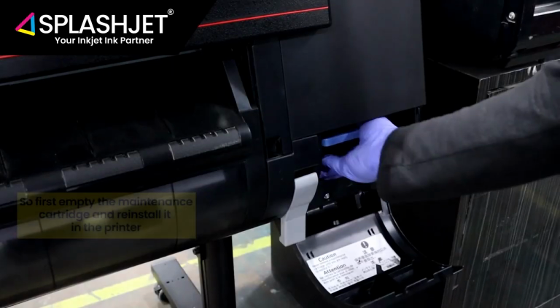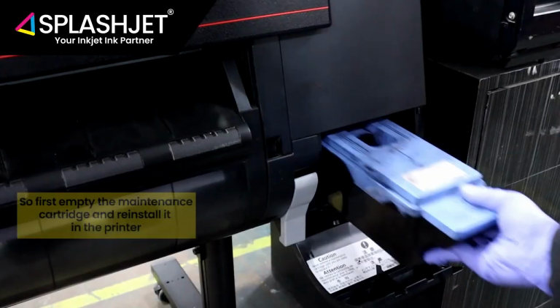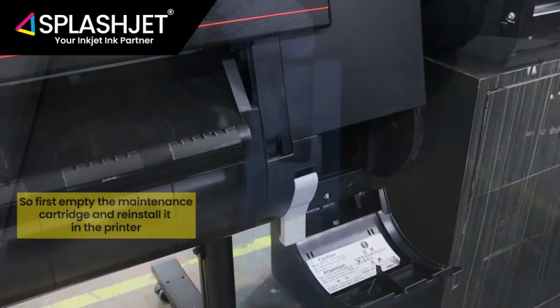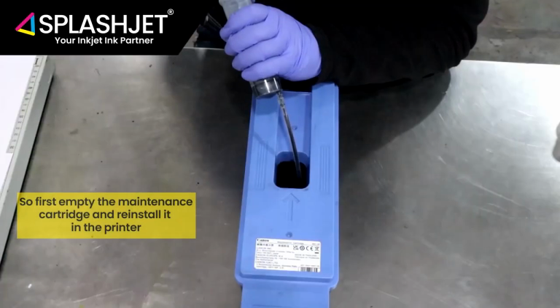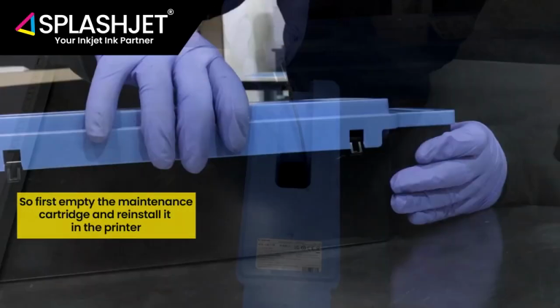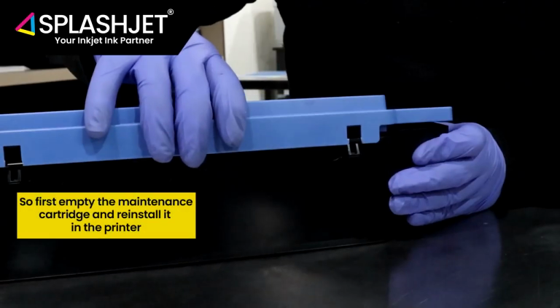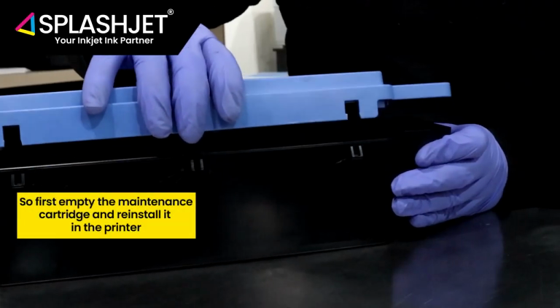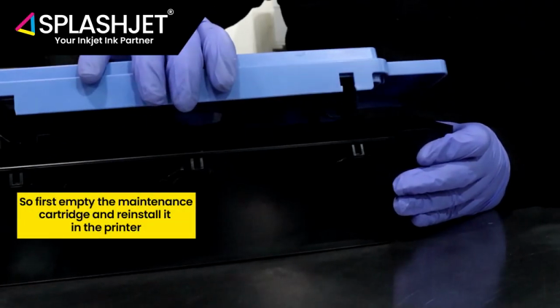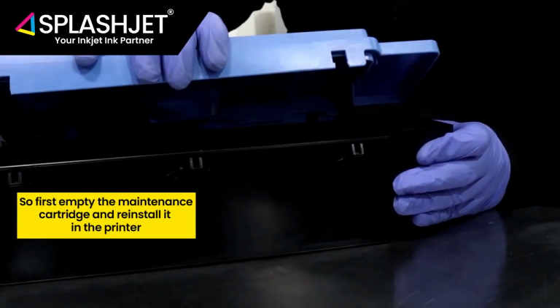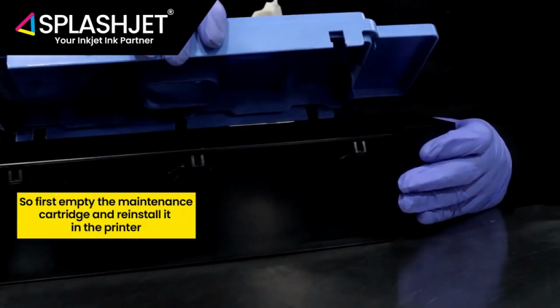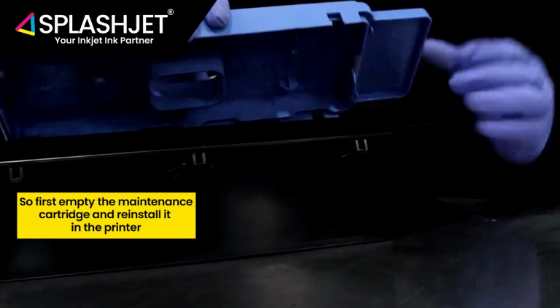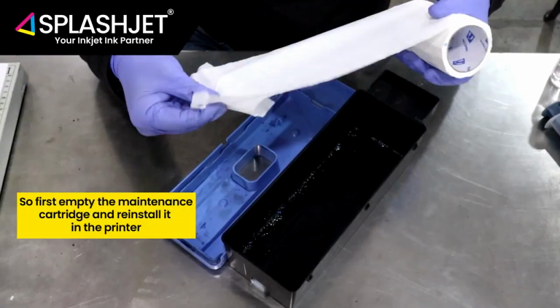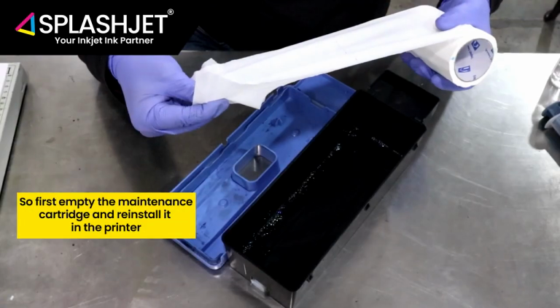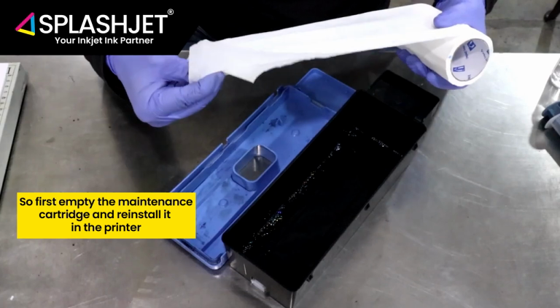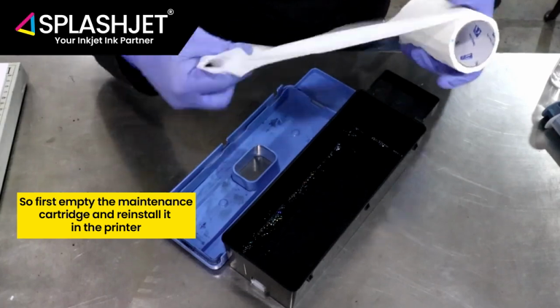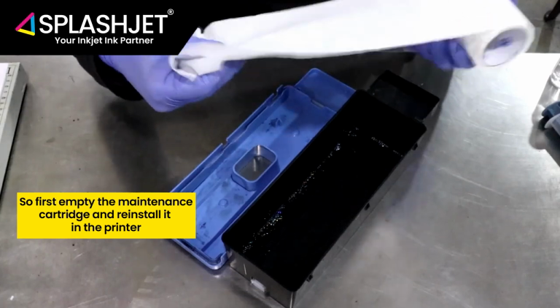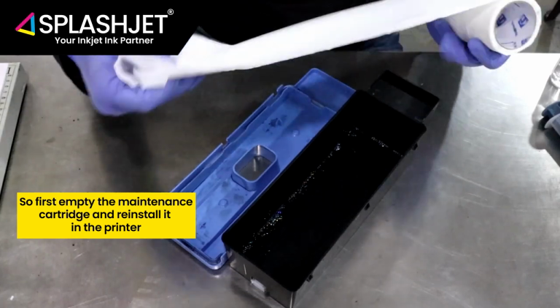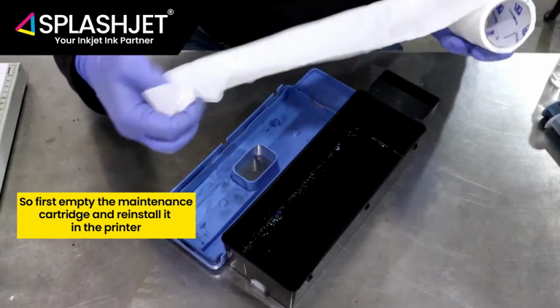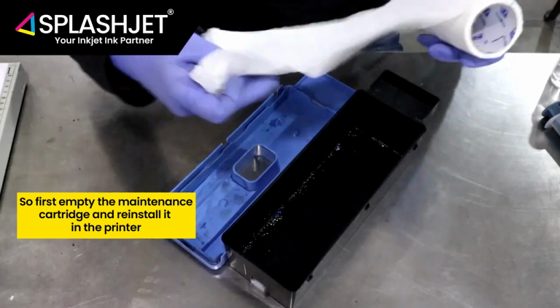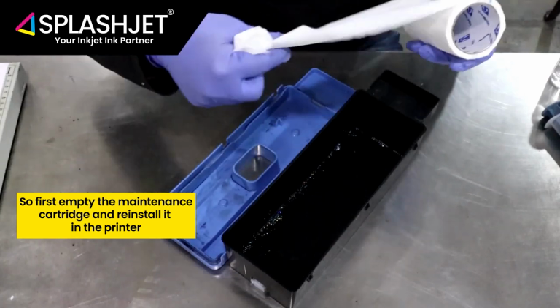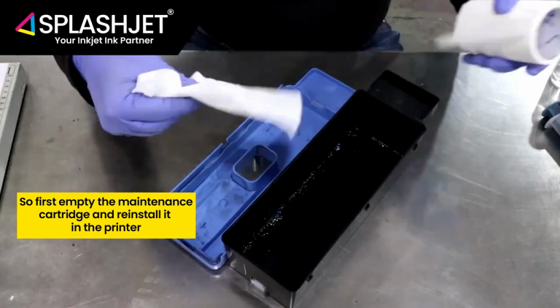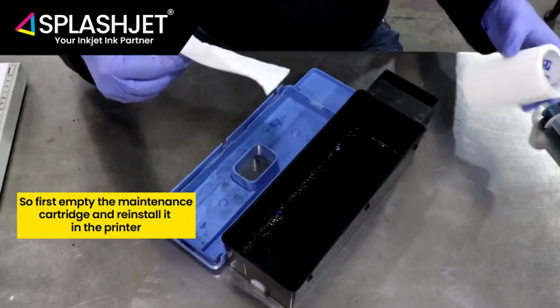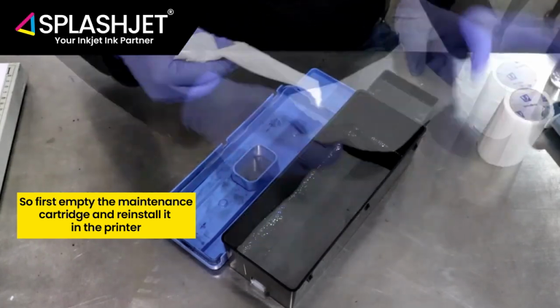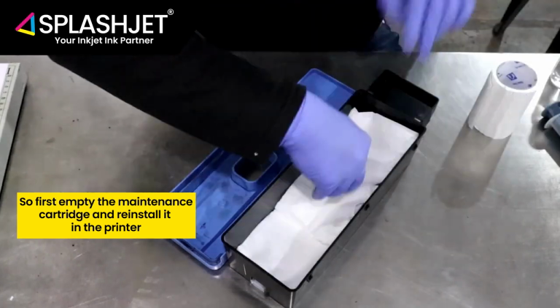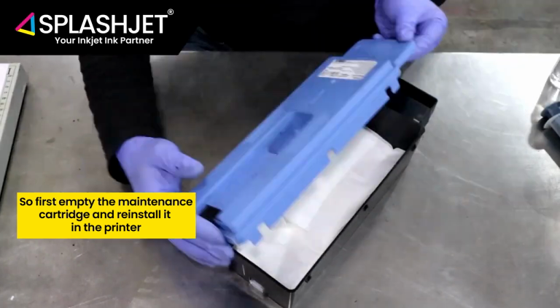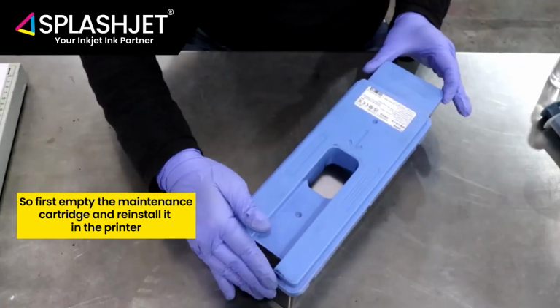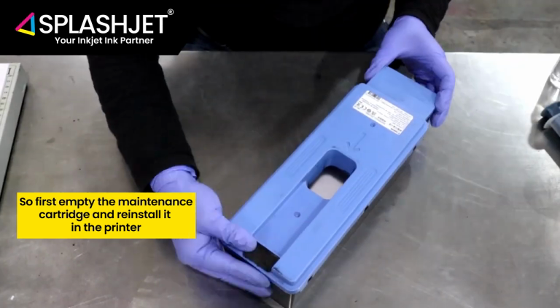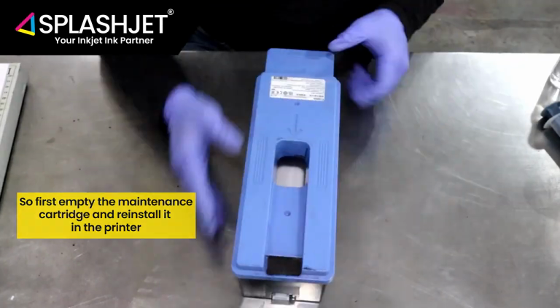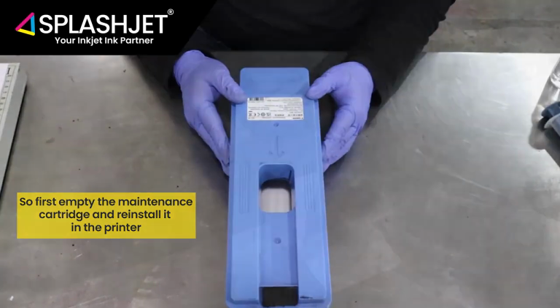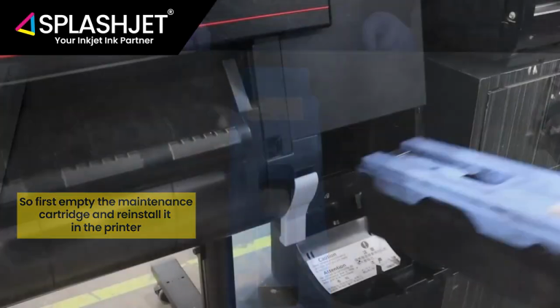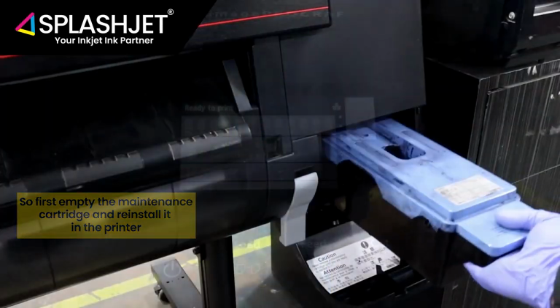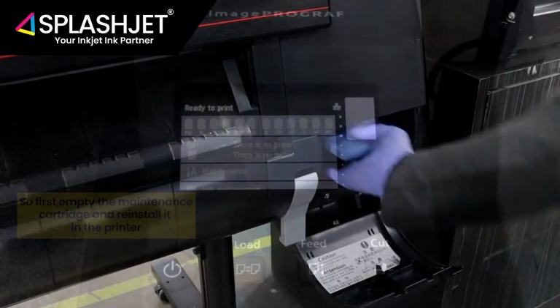So first, empty the maintenance tank, put some tissue in it to soak the ink, and reinstall it in the printer.